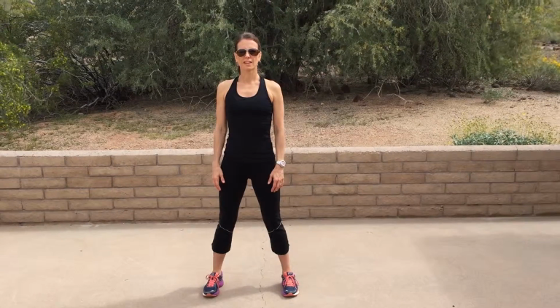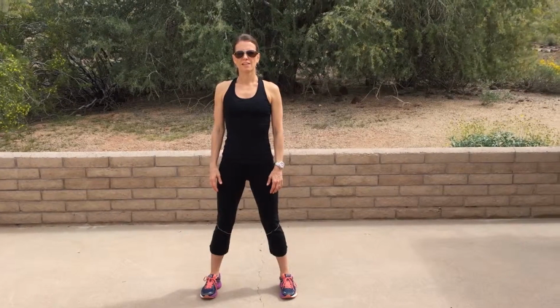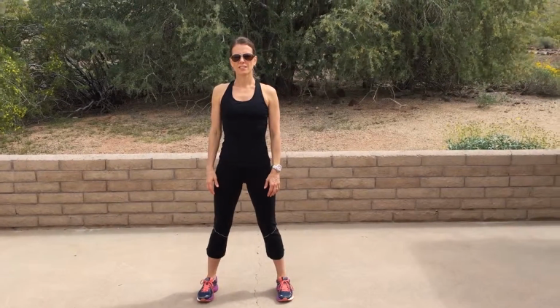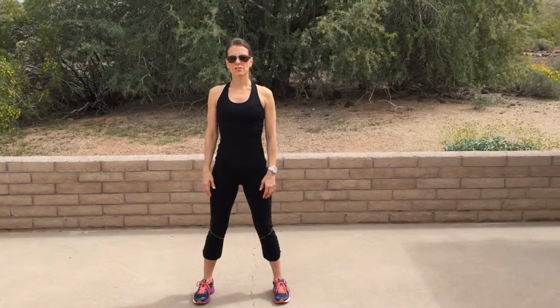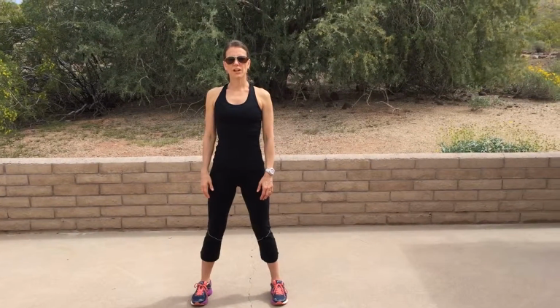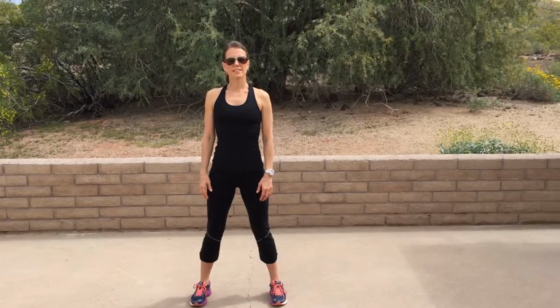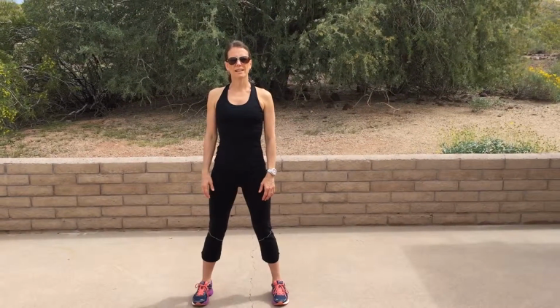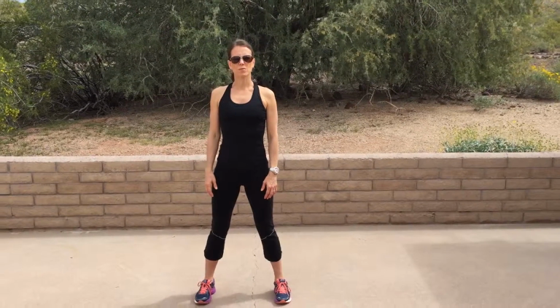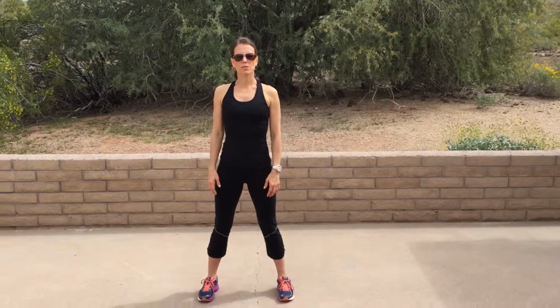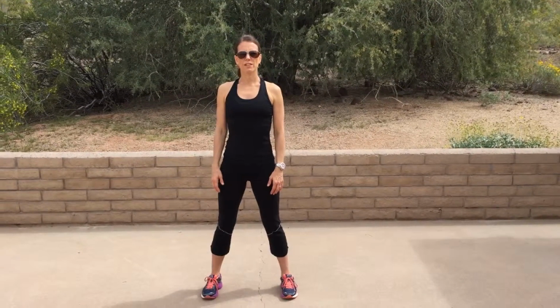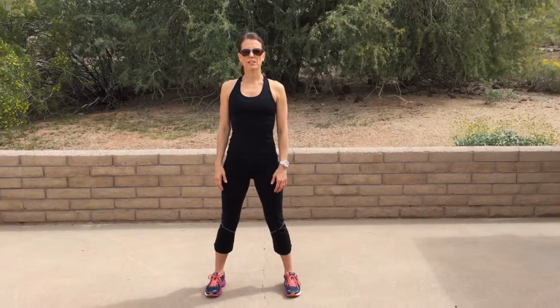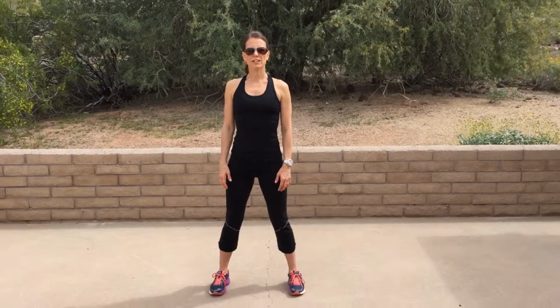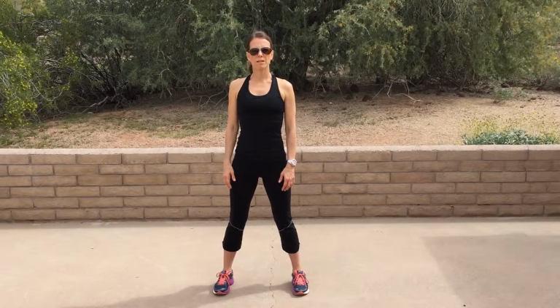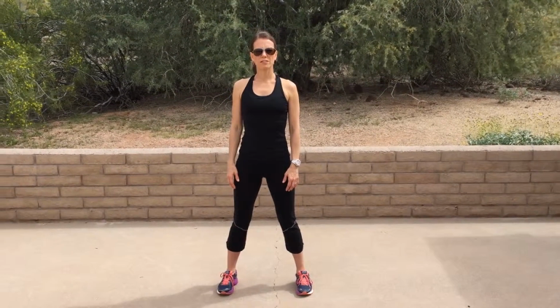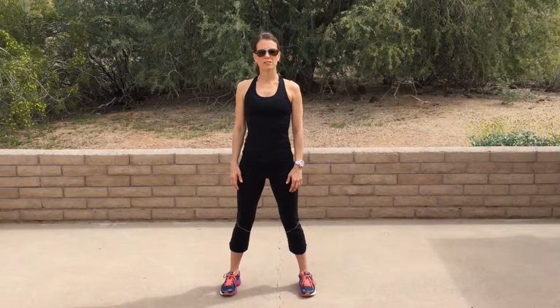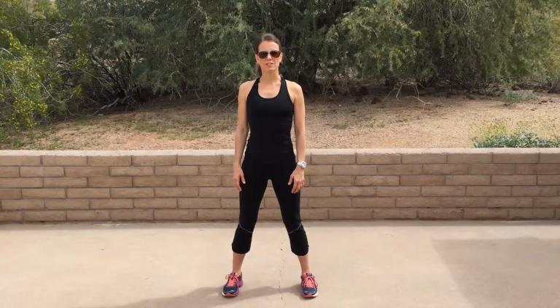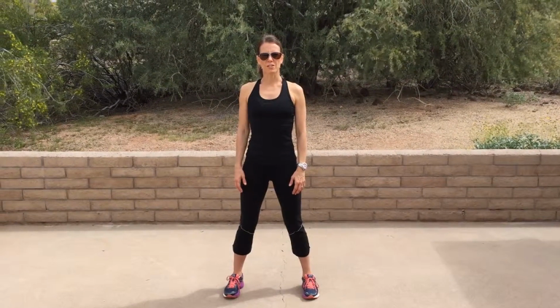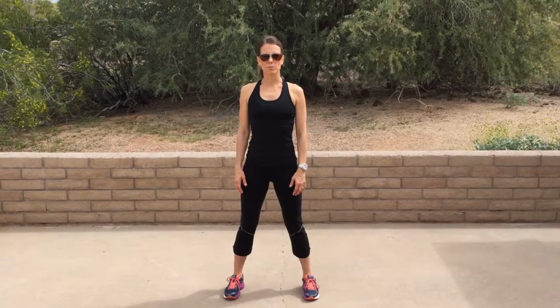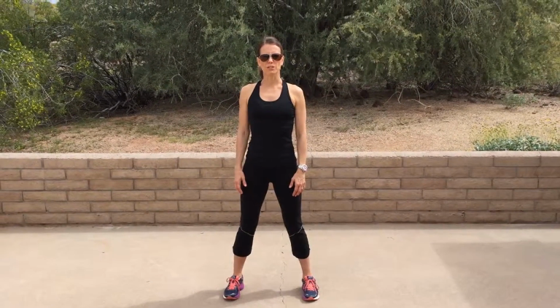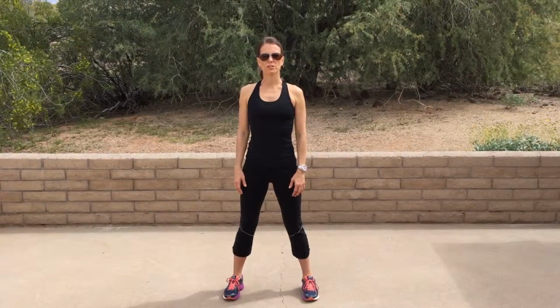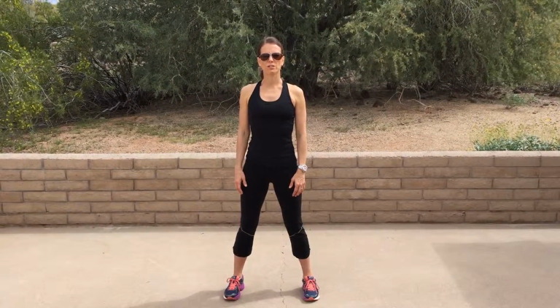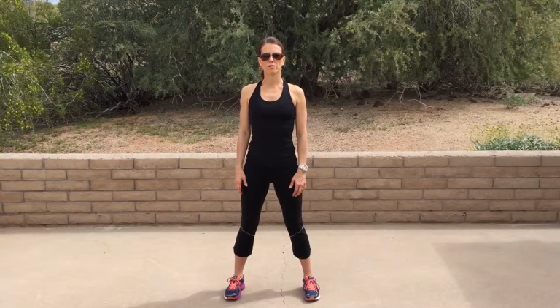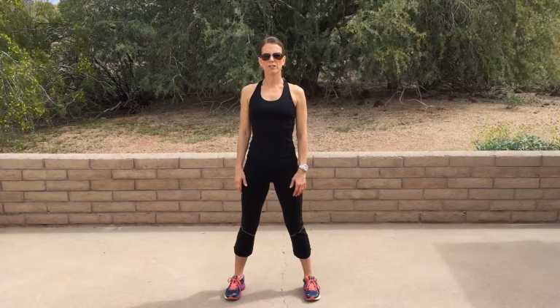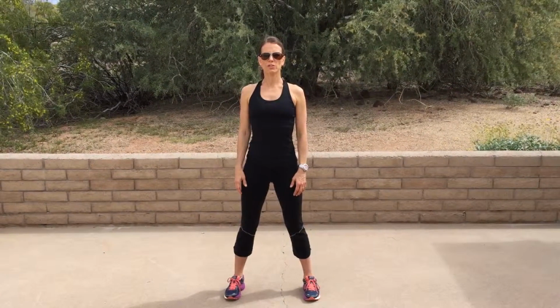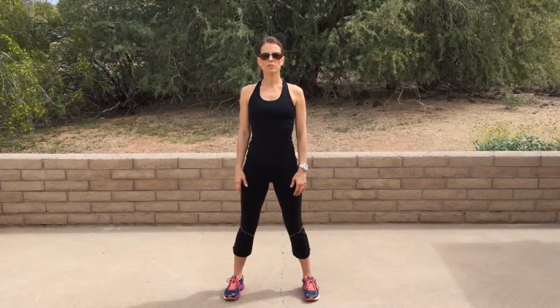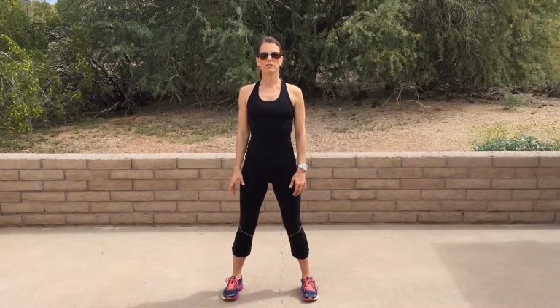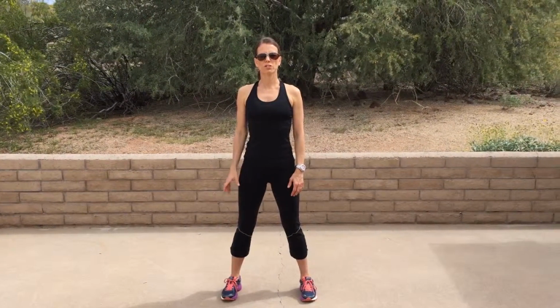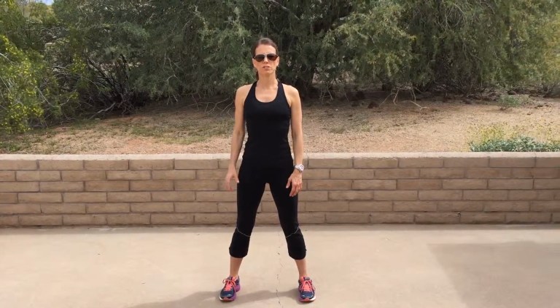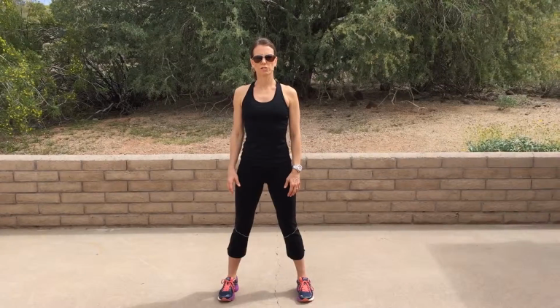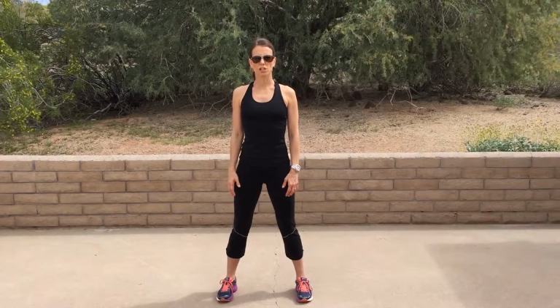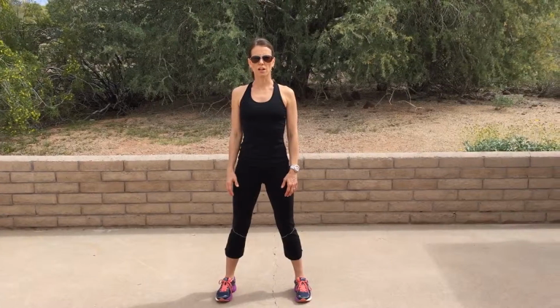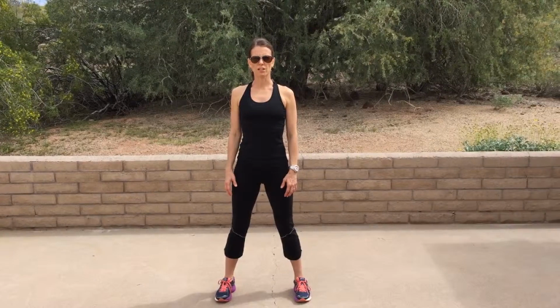This is Veronica Campbell with Integrated Manual Physical Therapy, showing you a very short version of Qigong.